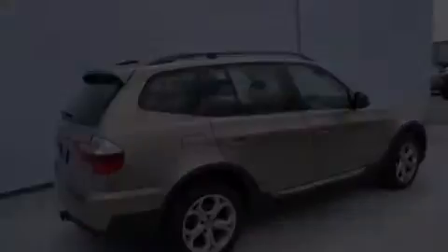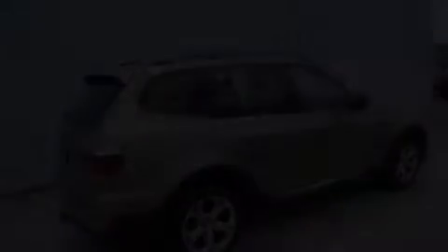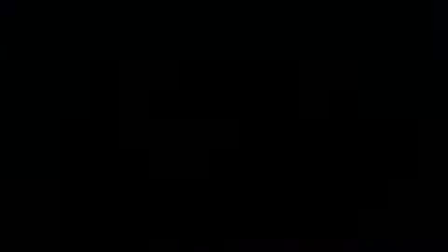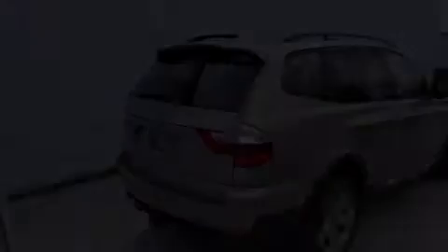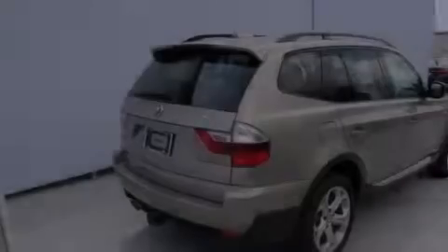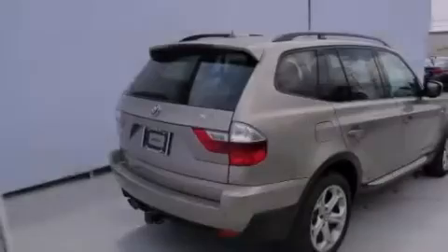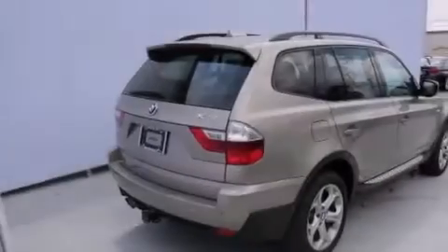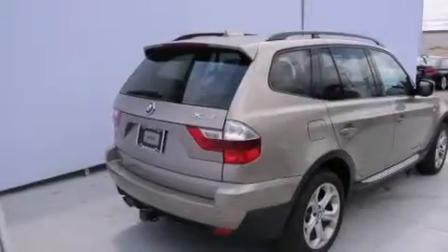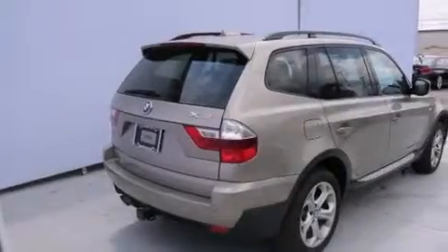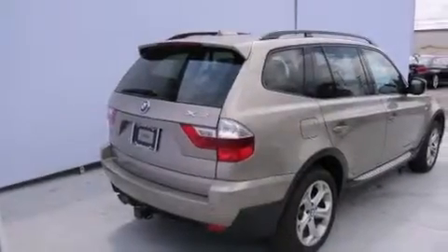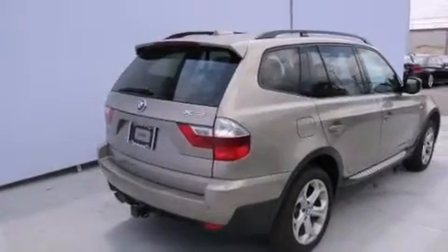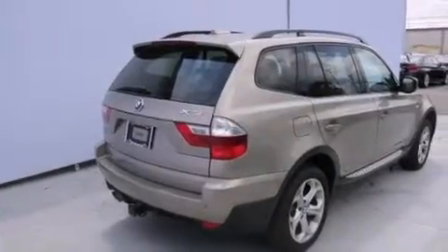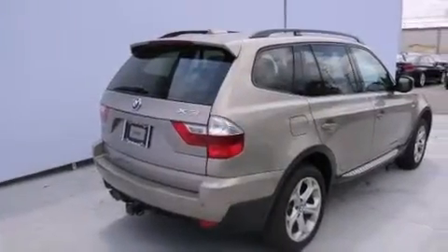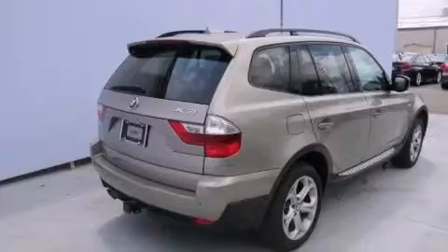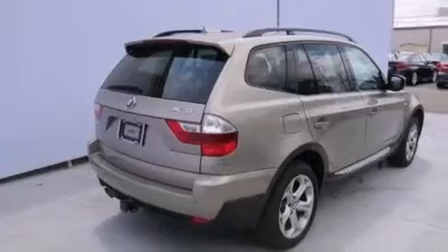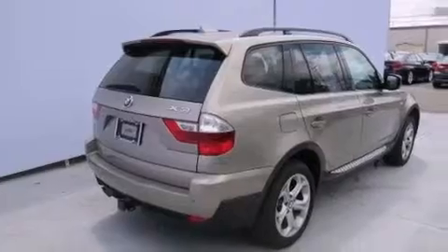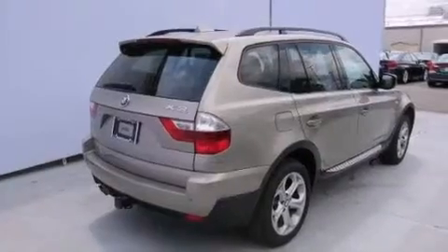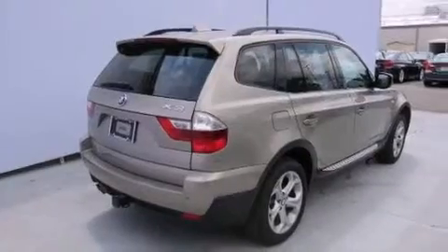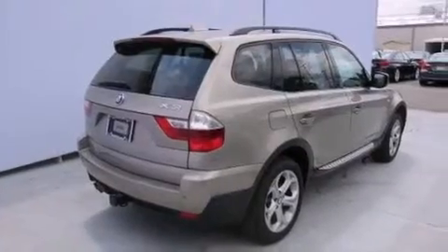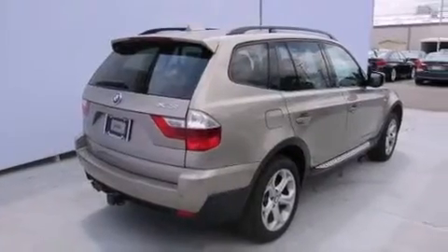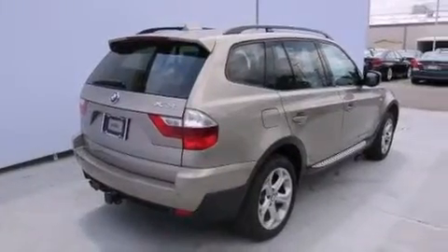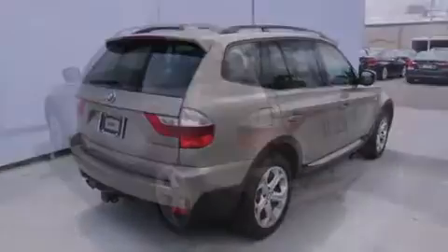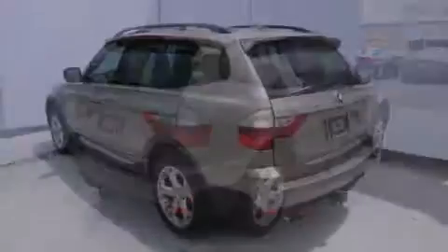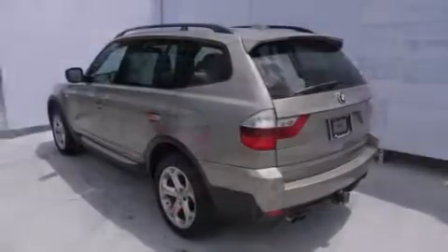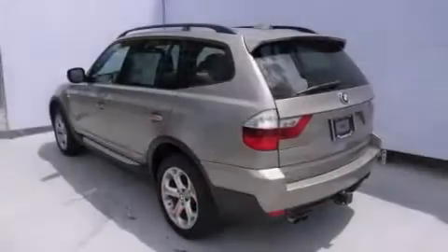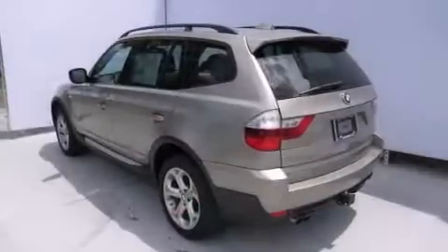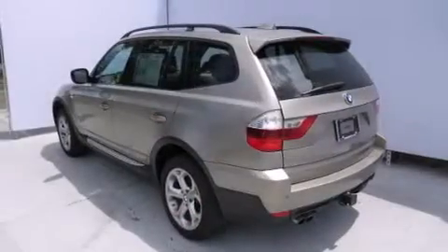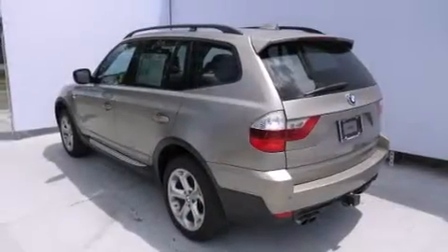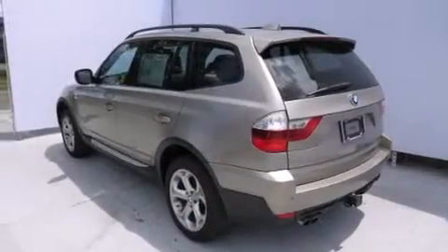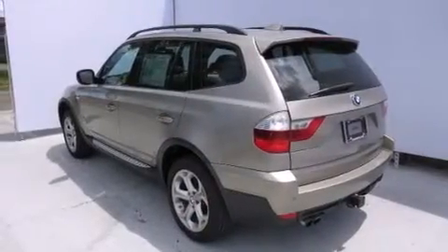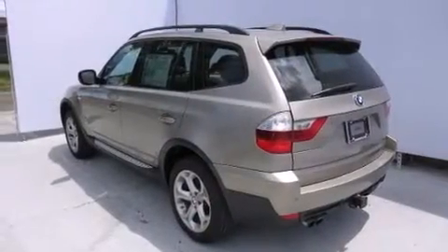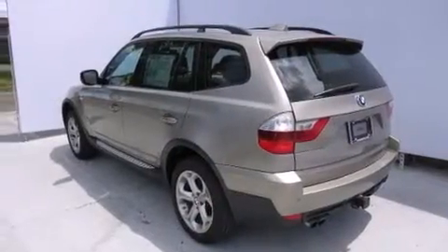X-Drive and the heated seats can warm you up in seconds, keeping you and your passengers comfortable the whole trip.